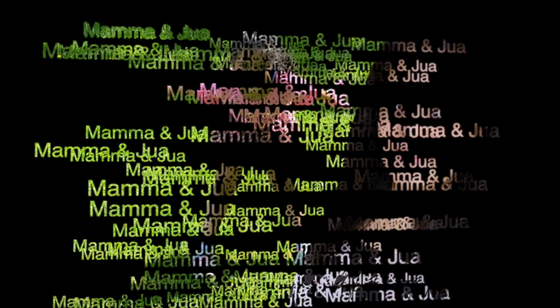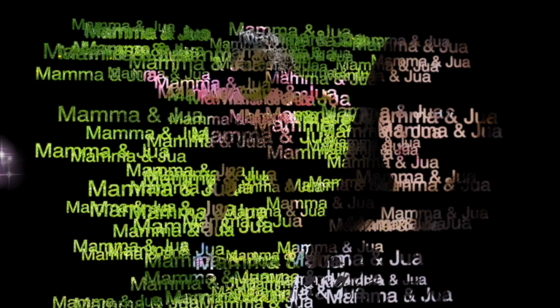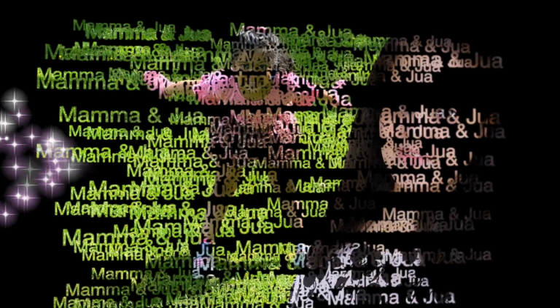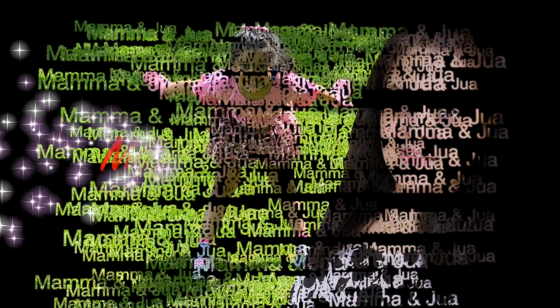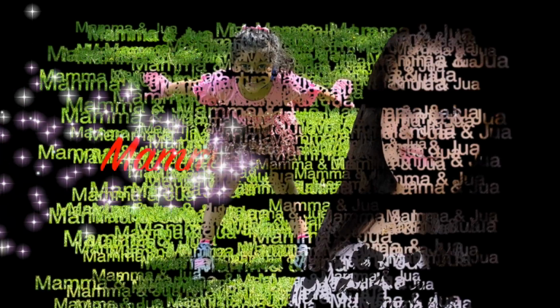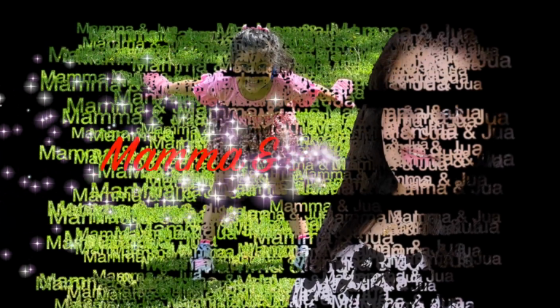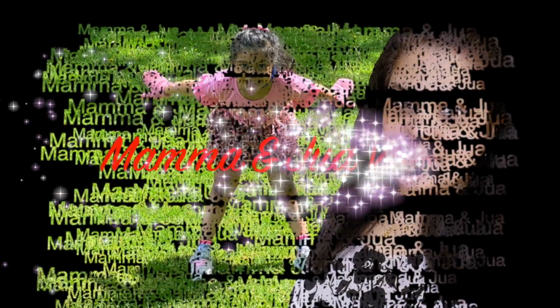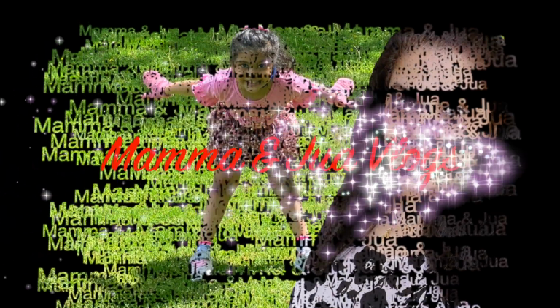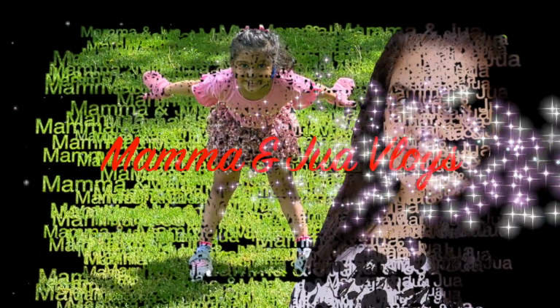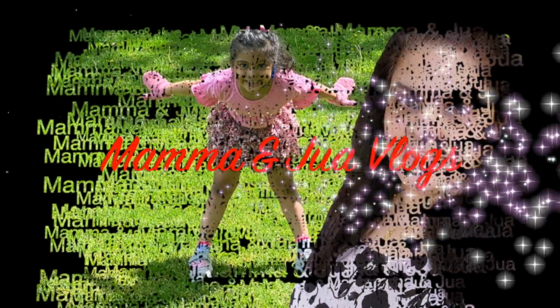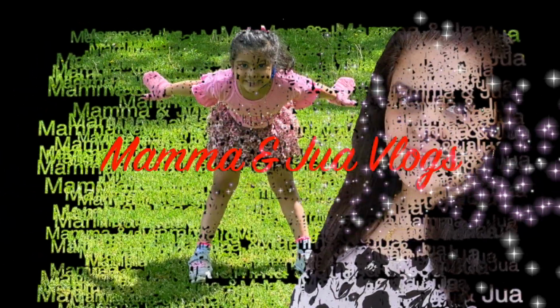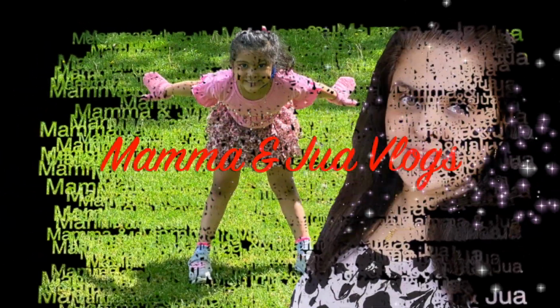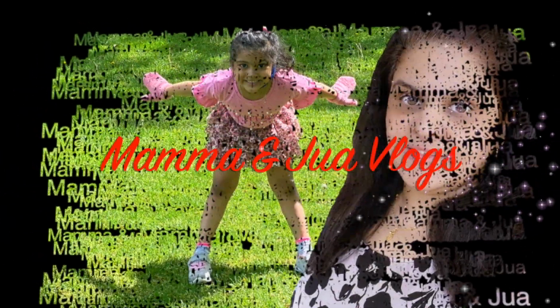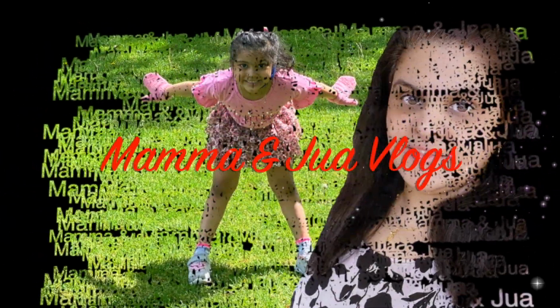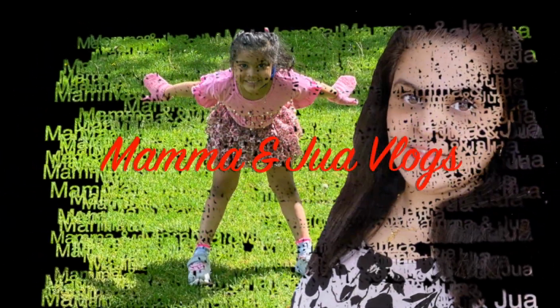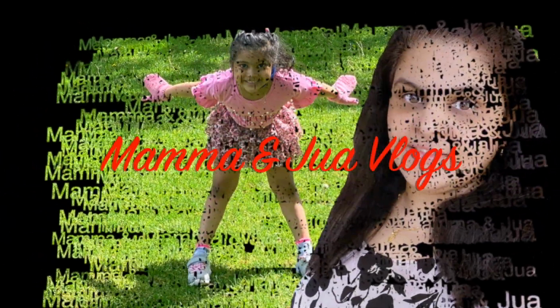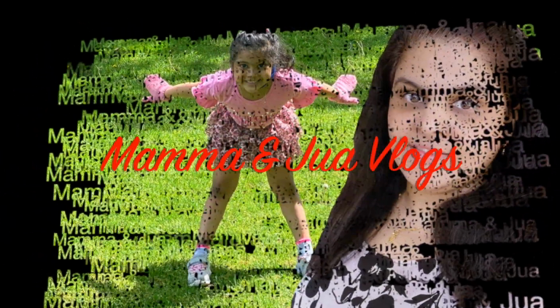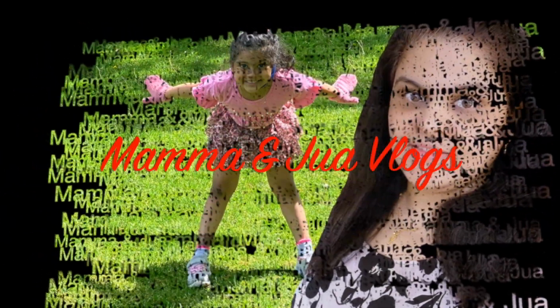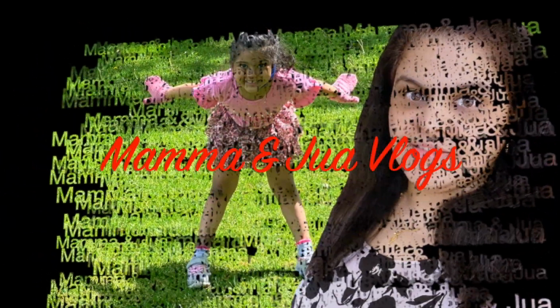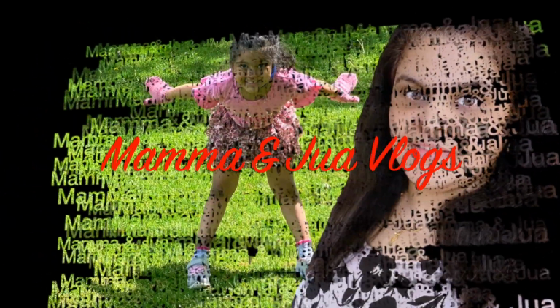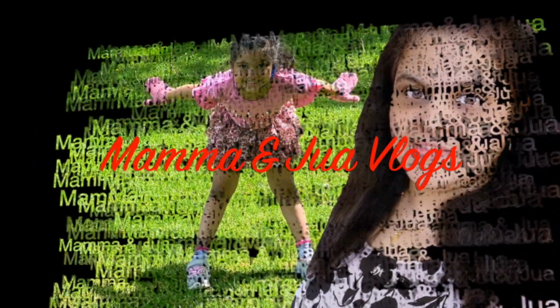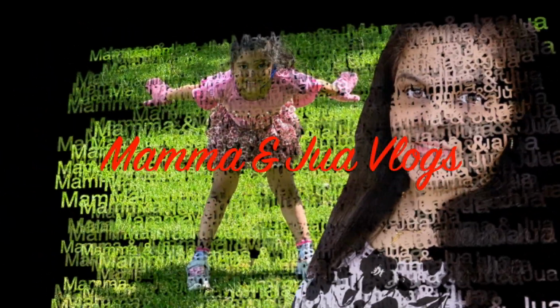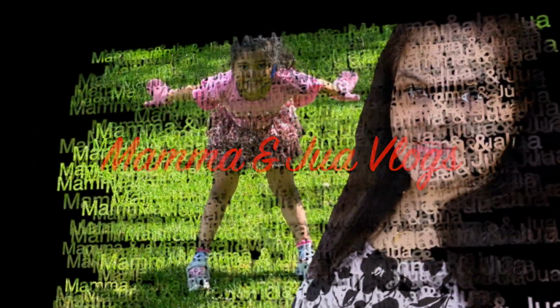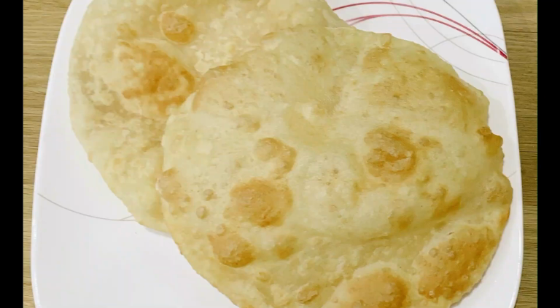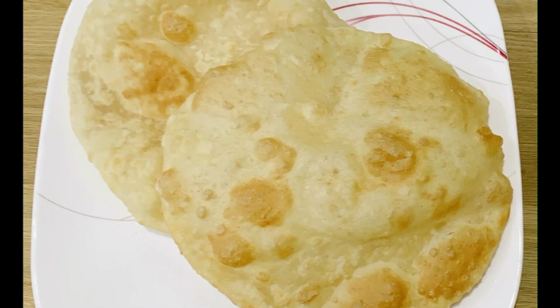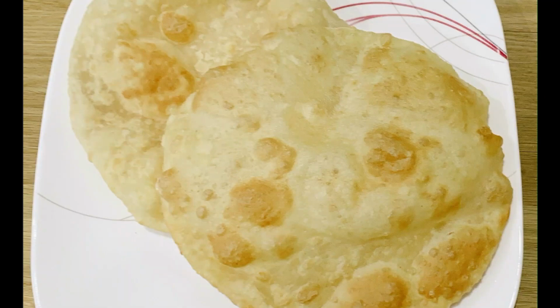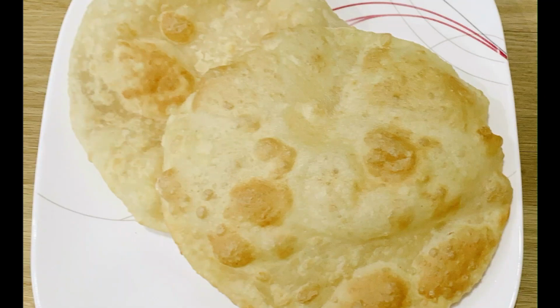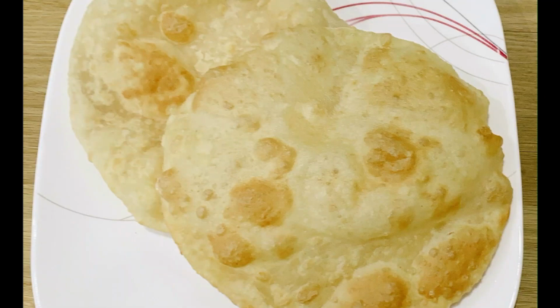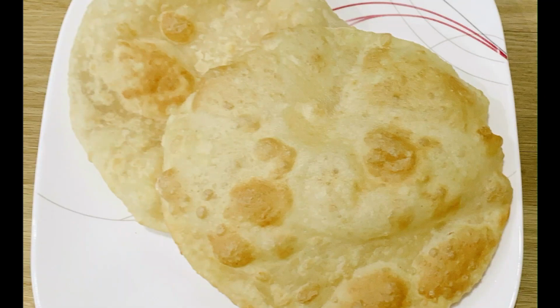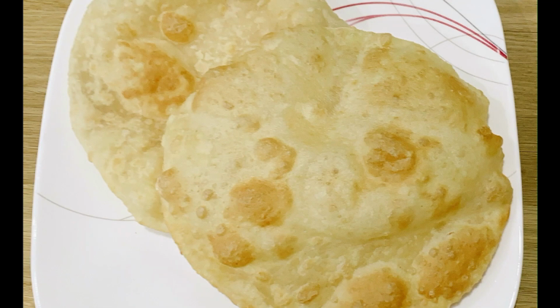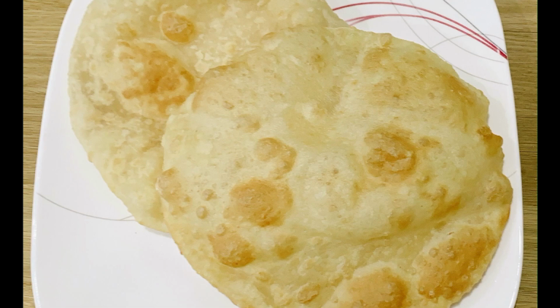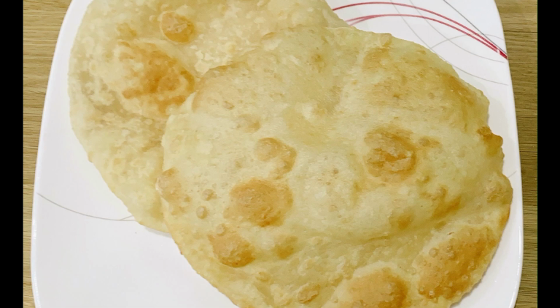Hi, welcome back. This is a soft, fluffy and puffy.